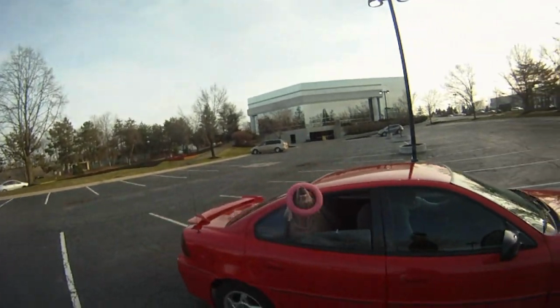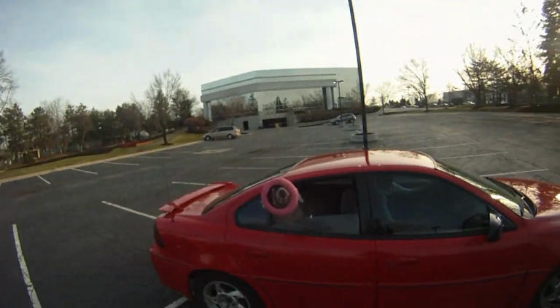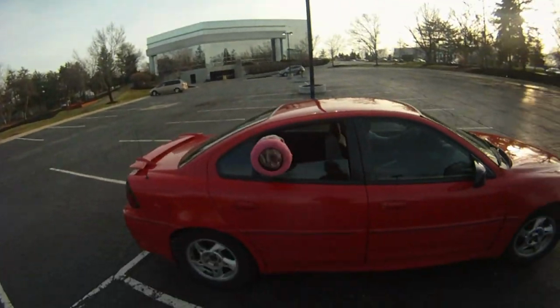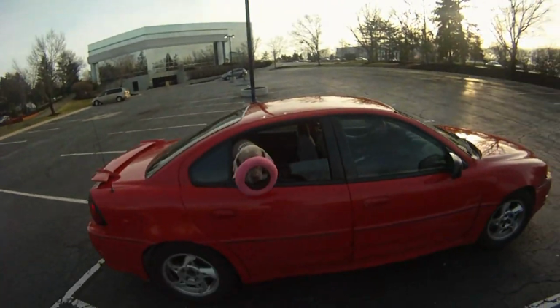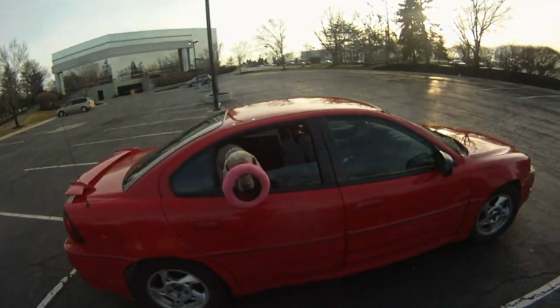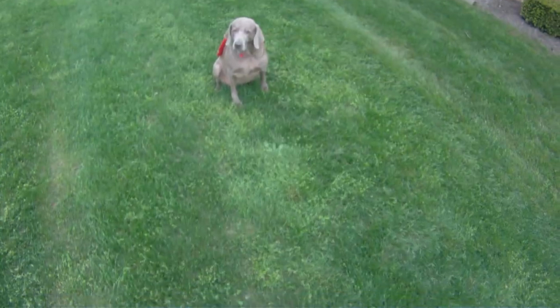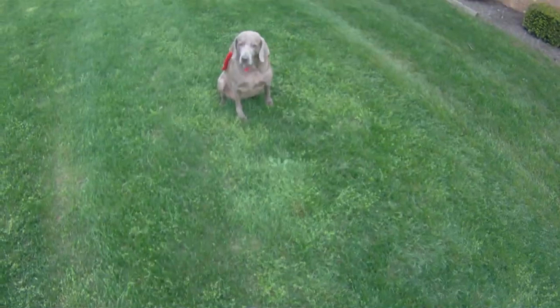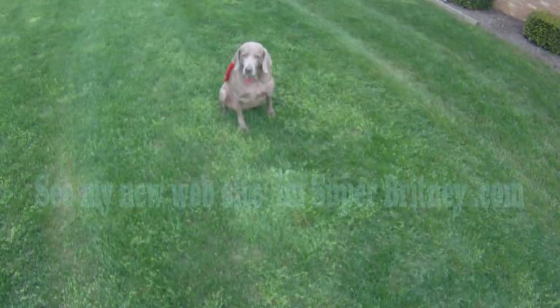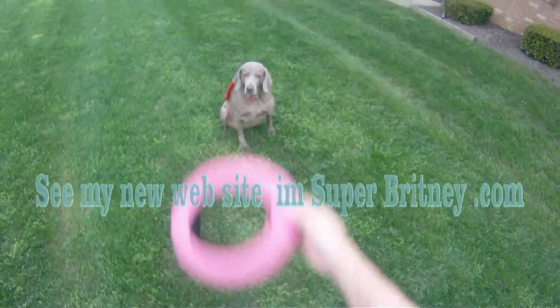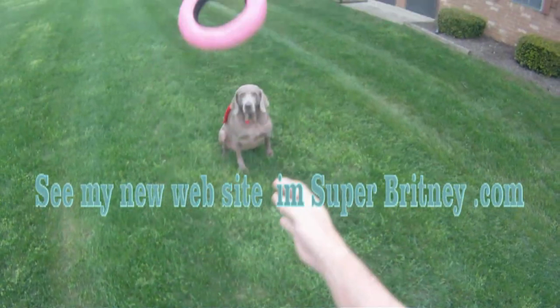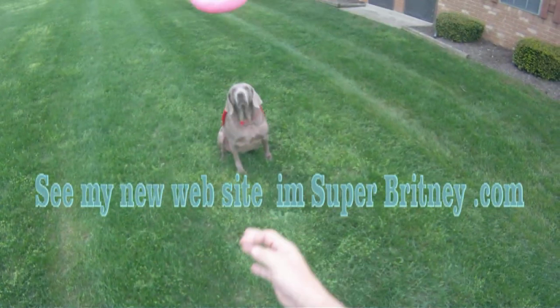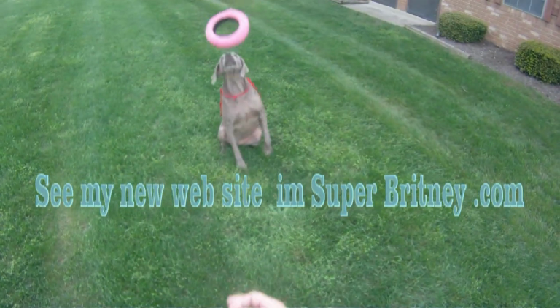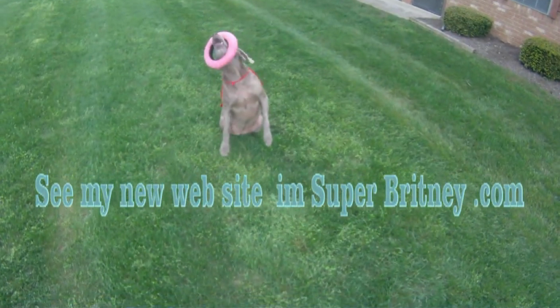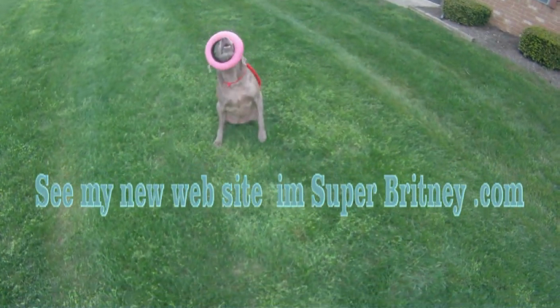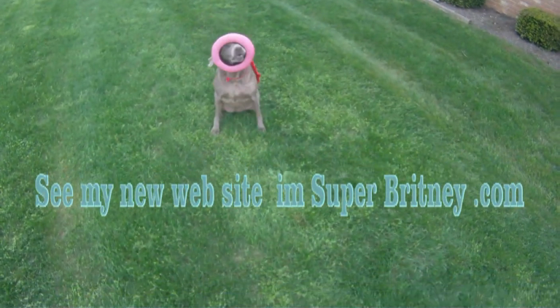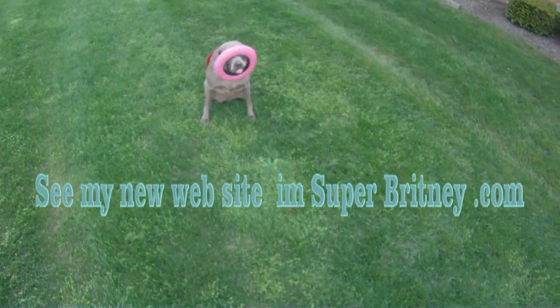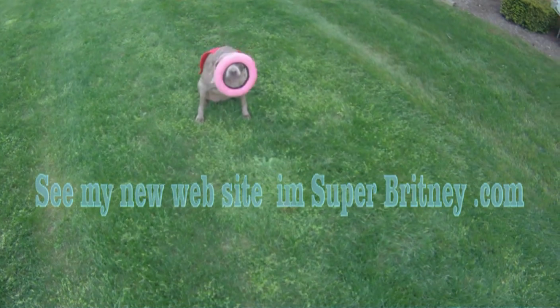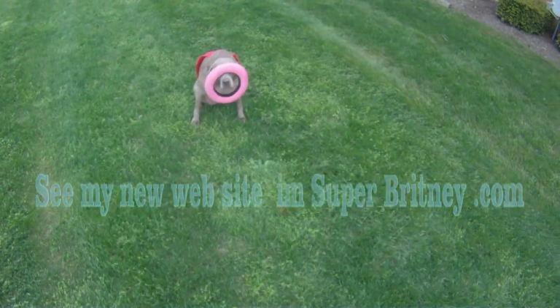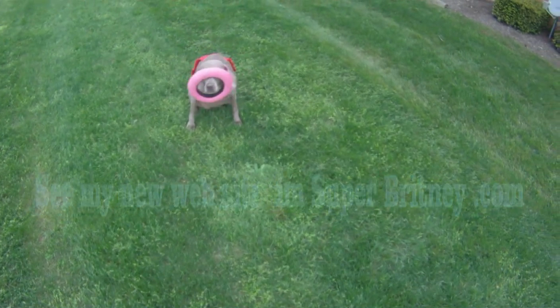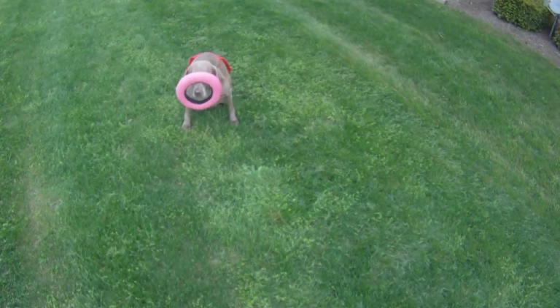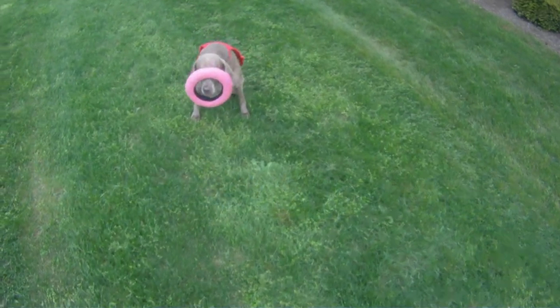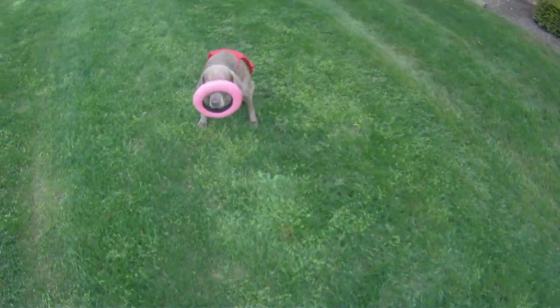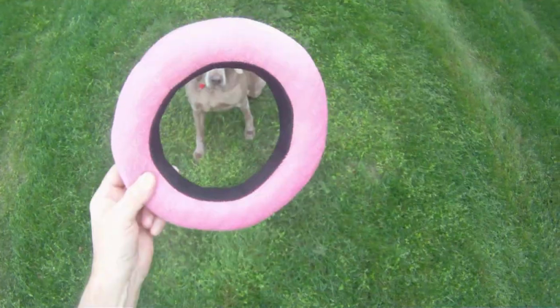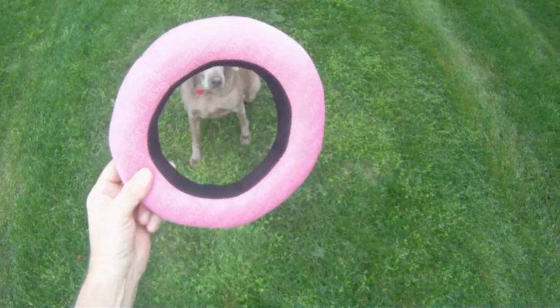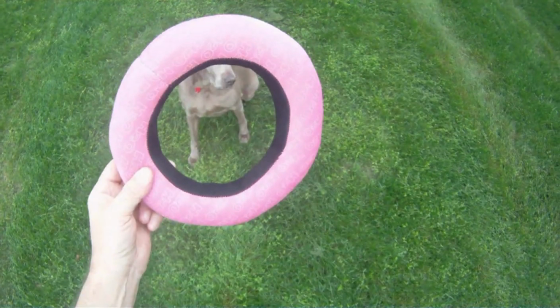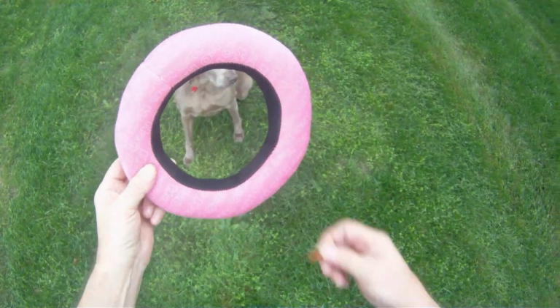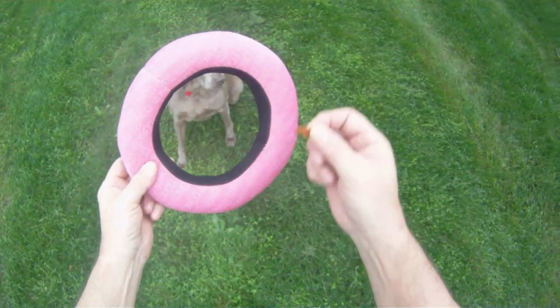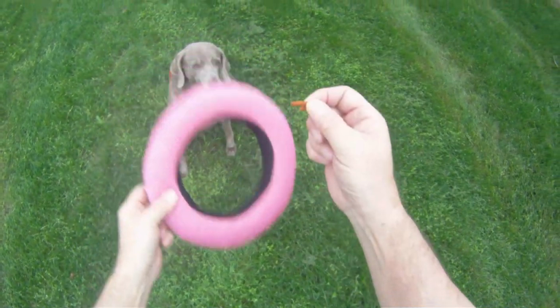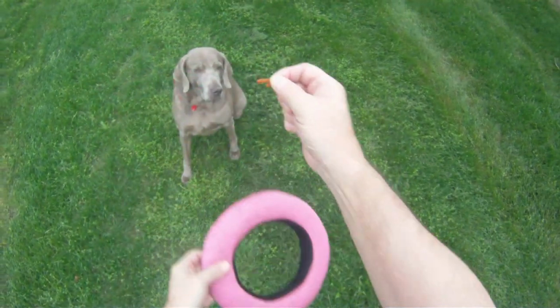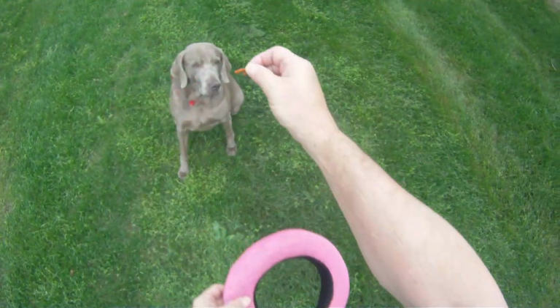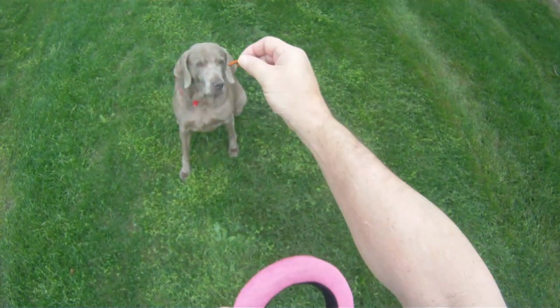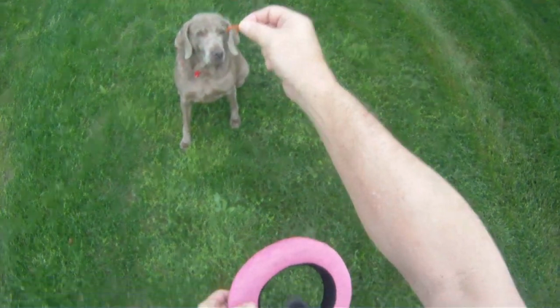Hey everybody, it's SuperBring here. Here's how I learned the trick. Hold your soft ring out like this. Now show me the treat.